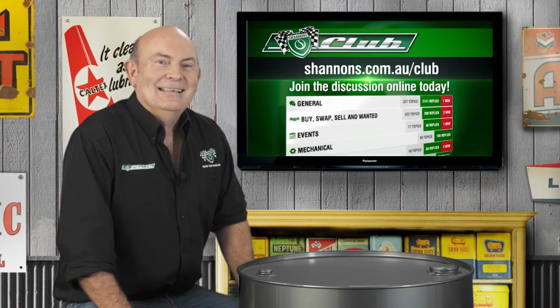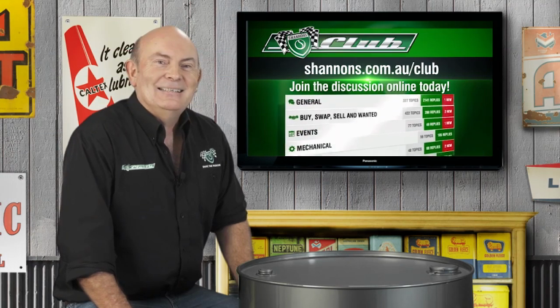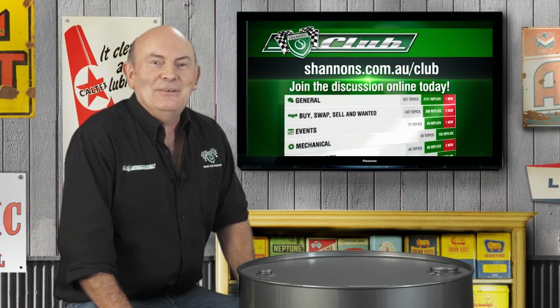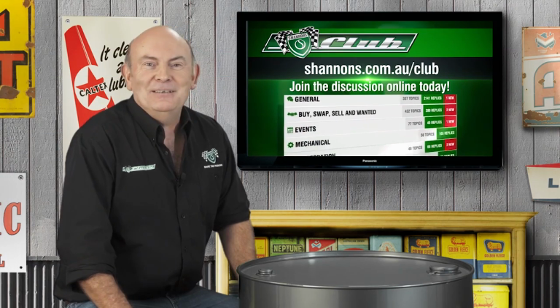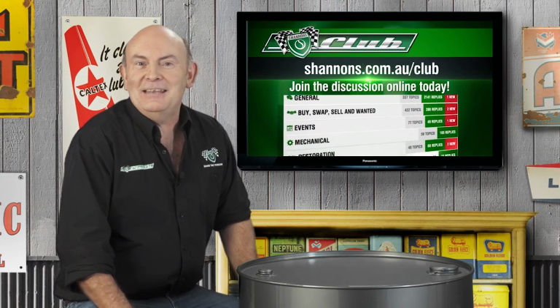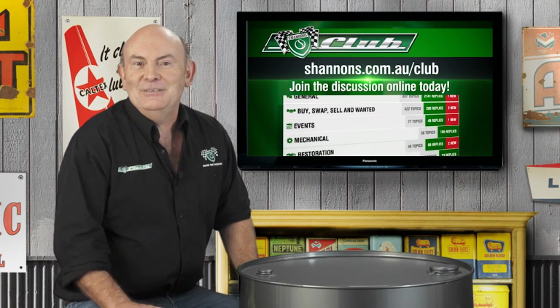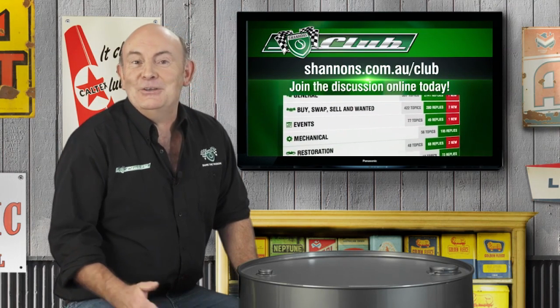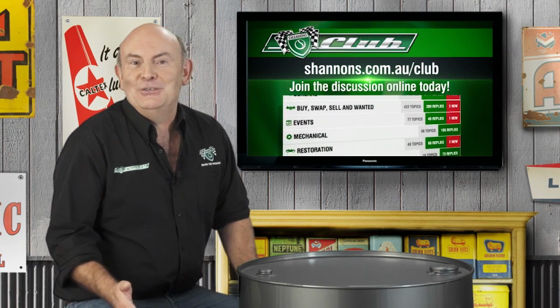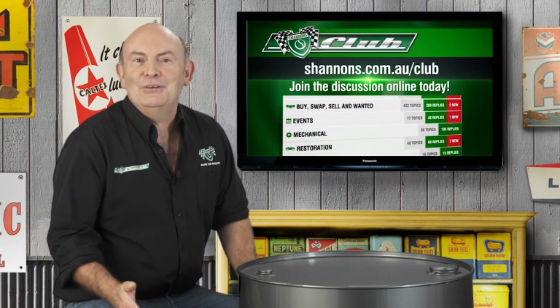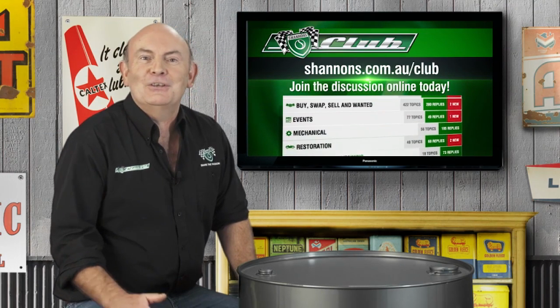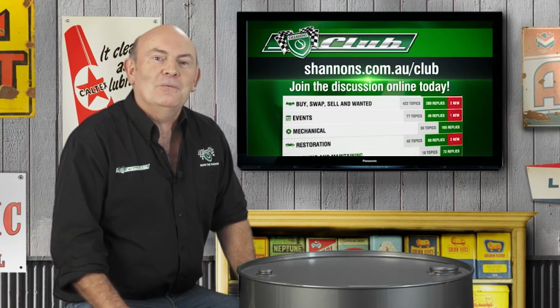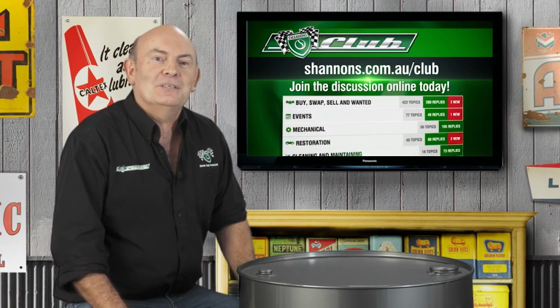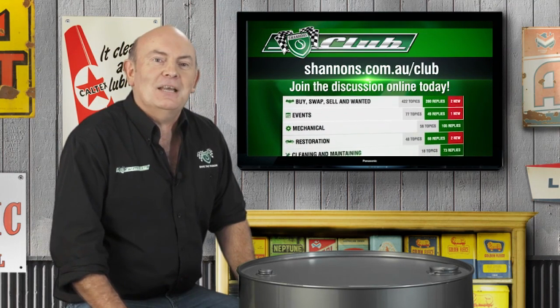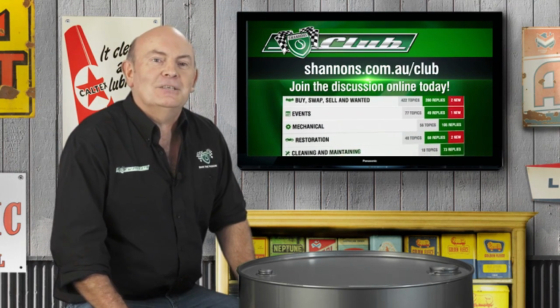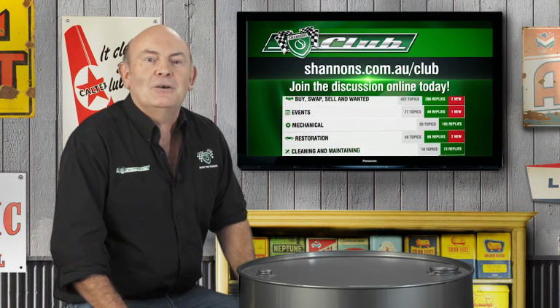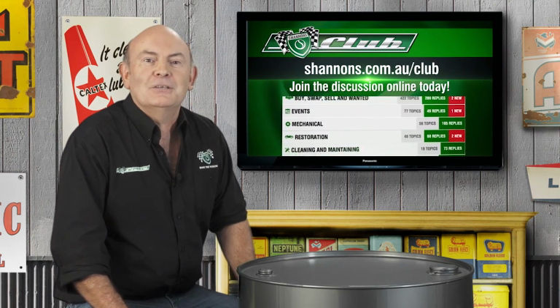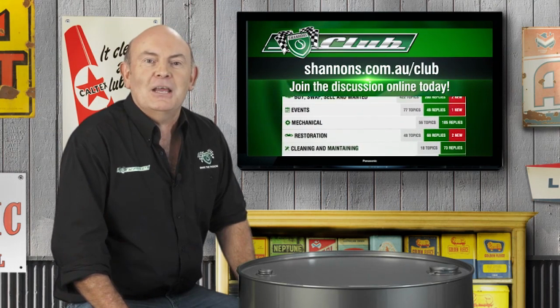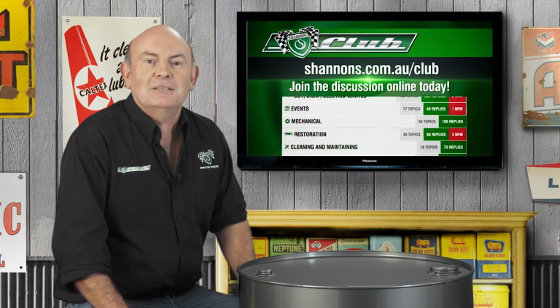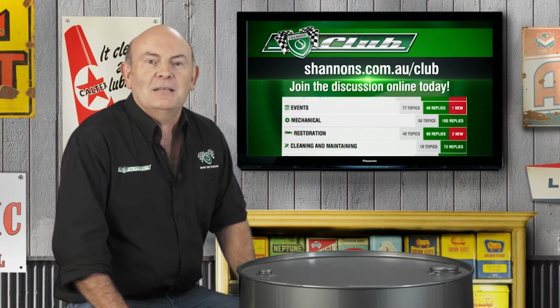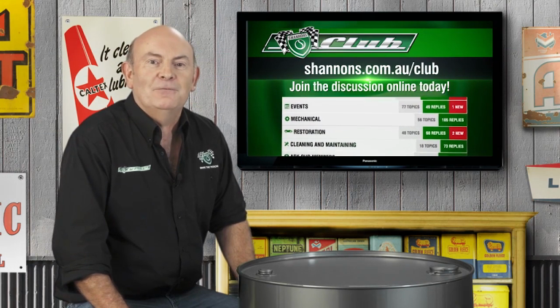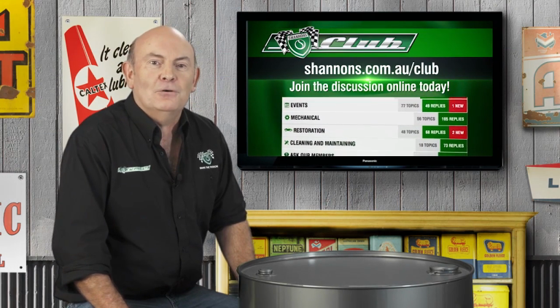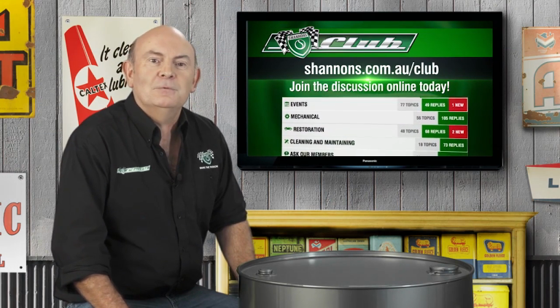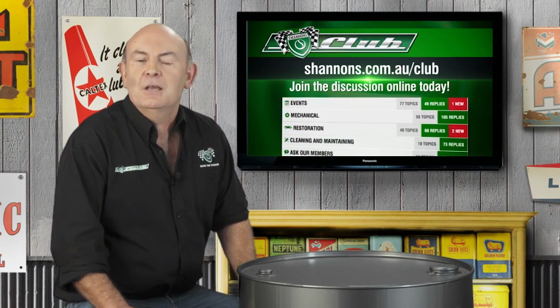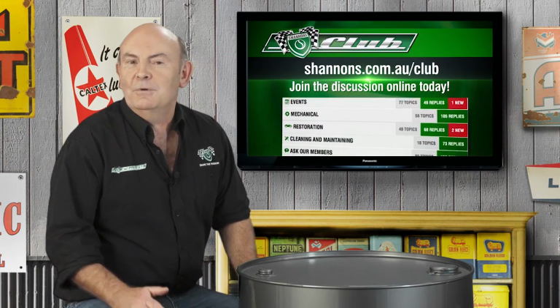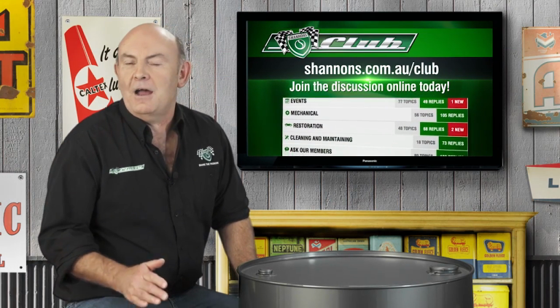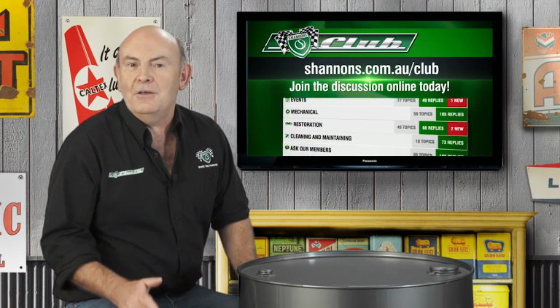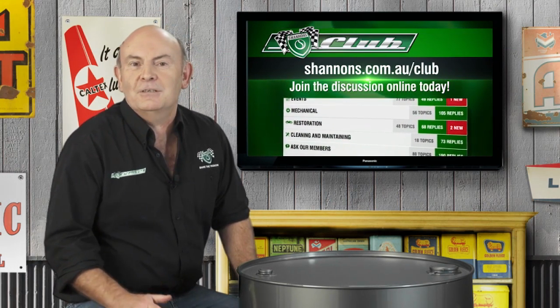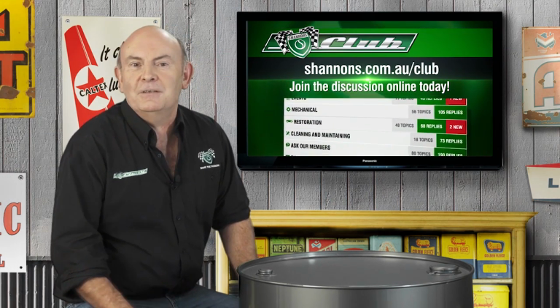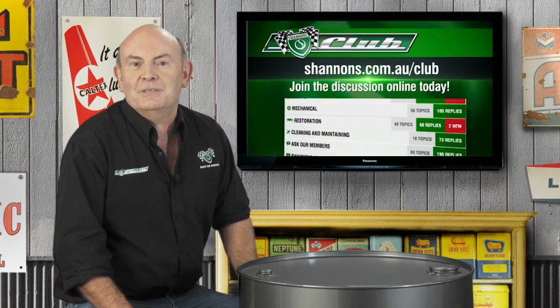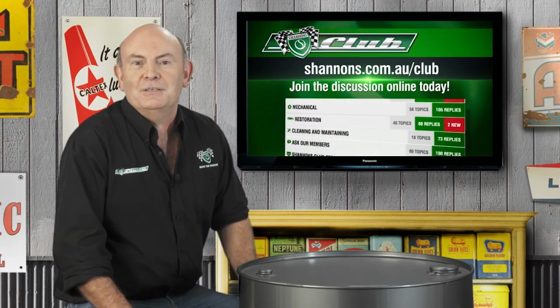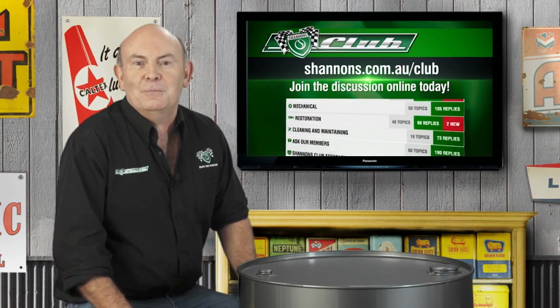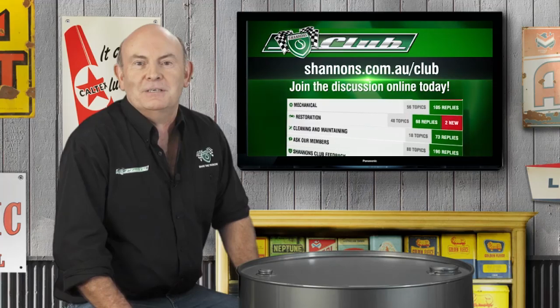Don't forget, you can join the conversation on the Shannons Club forums with a host of interesting topics.